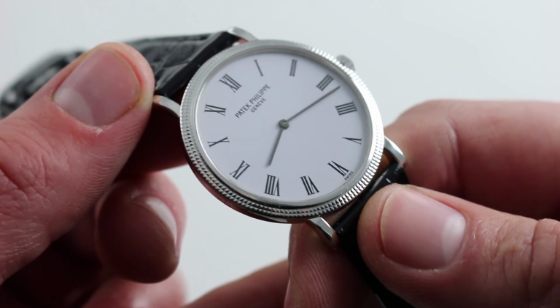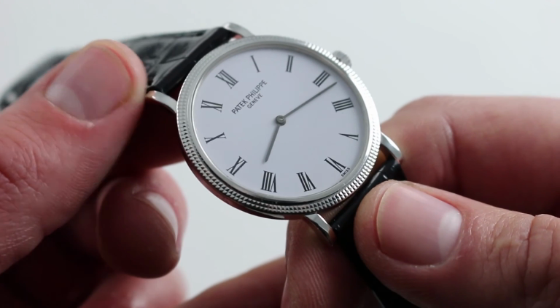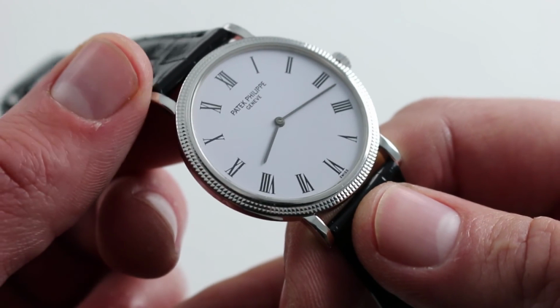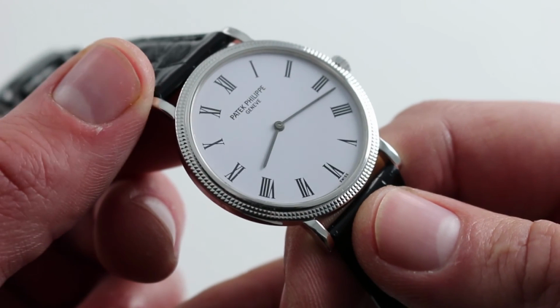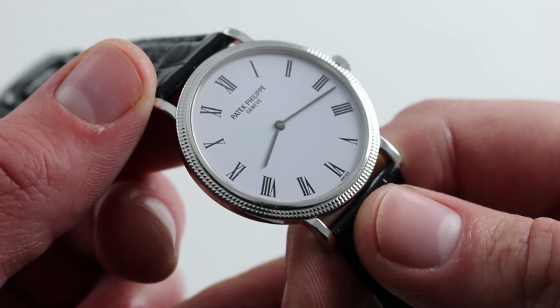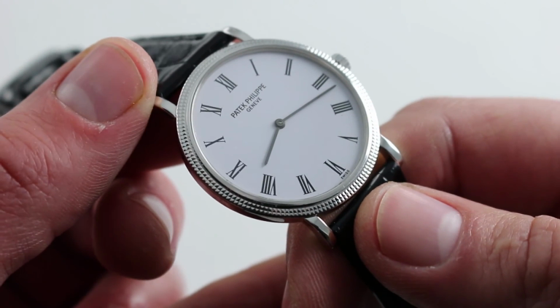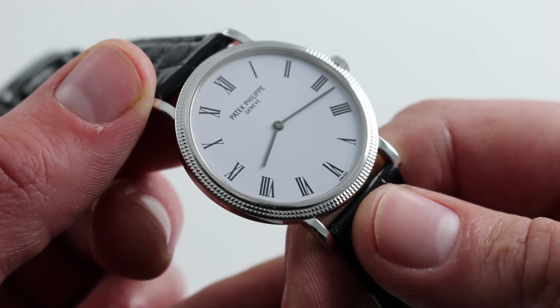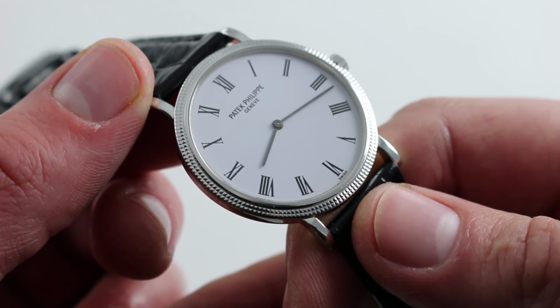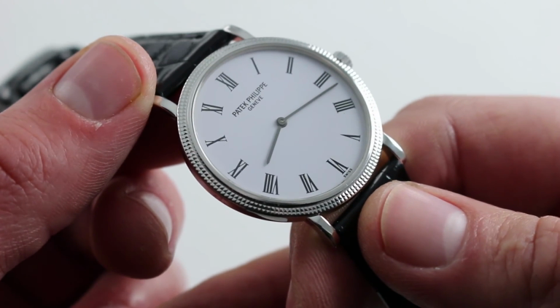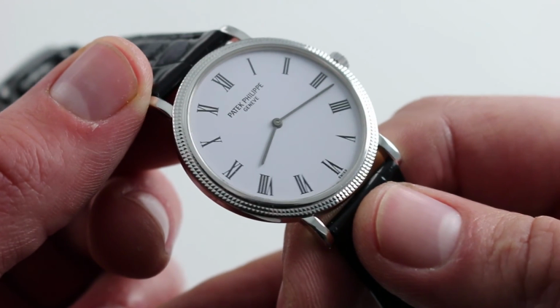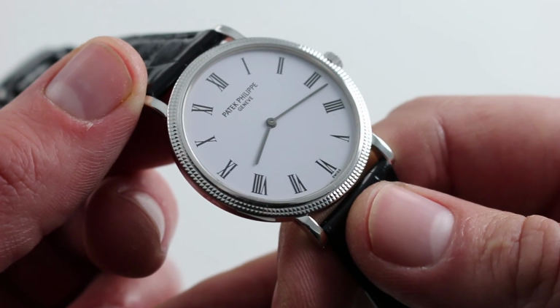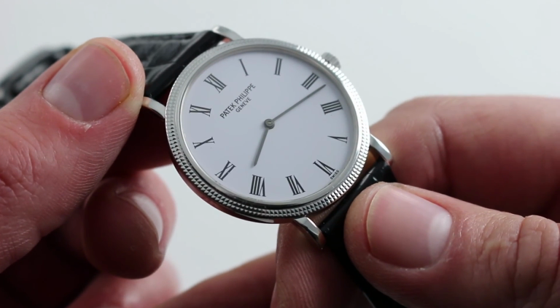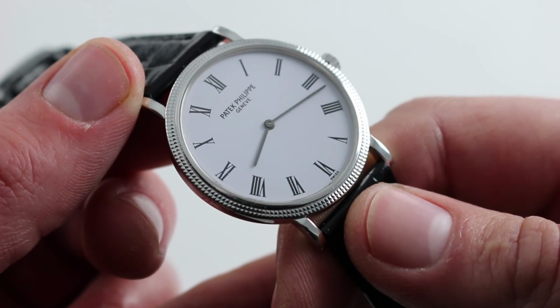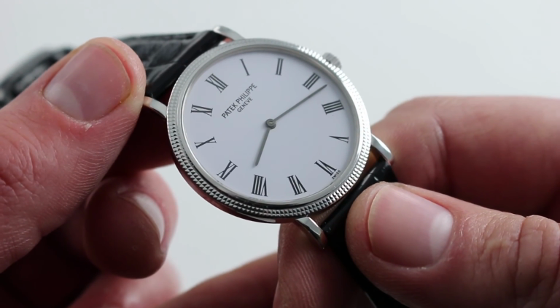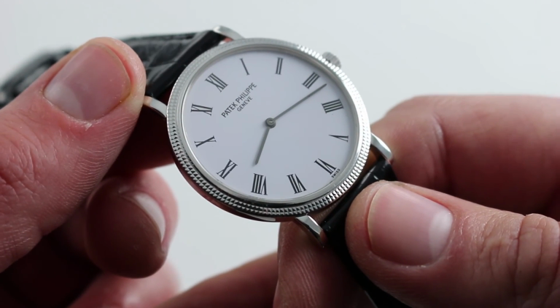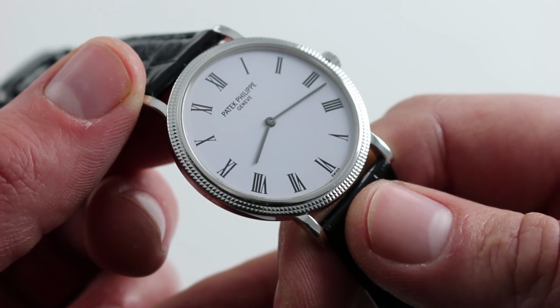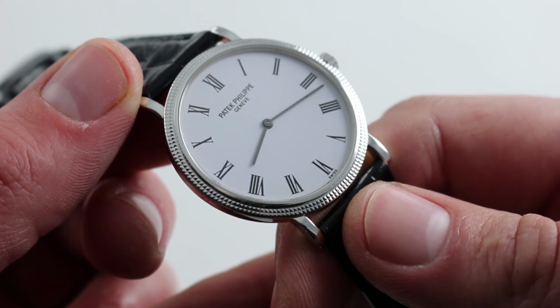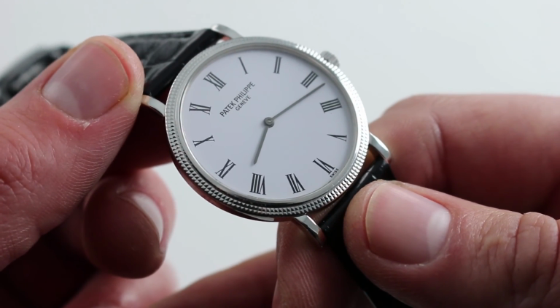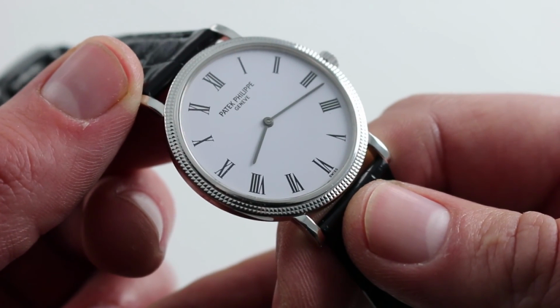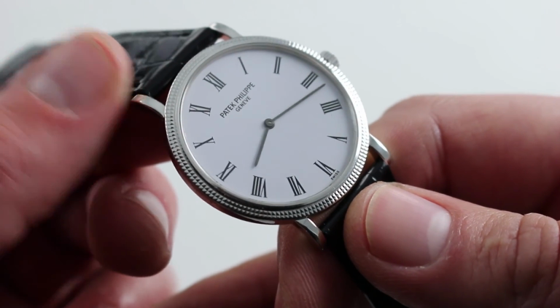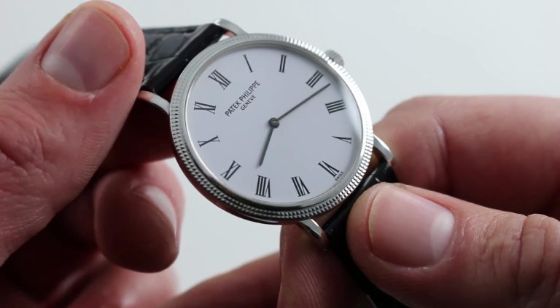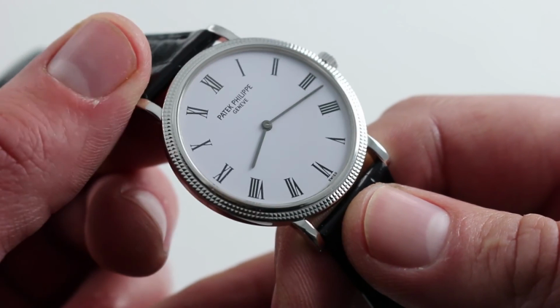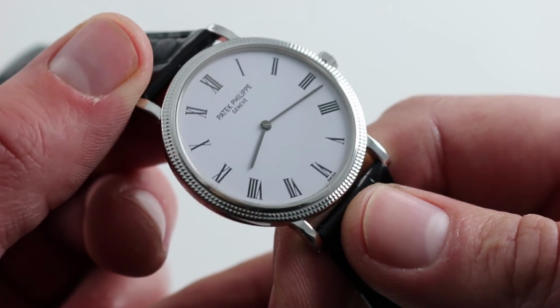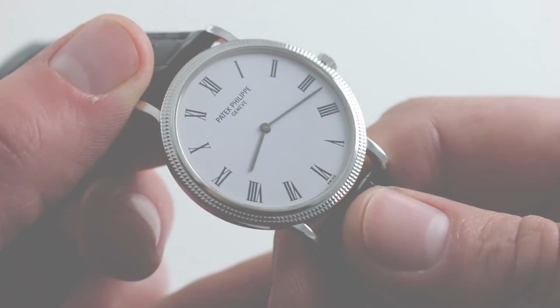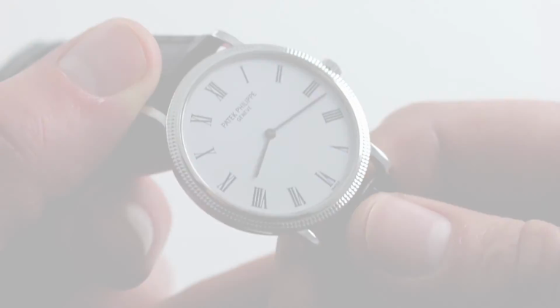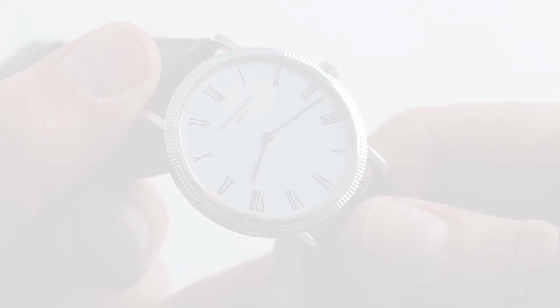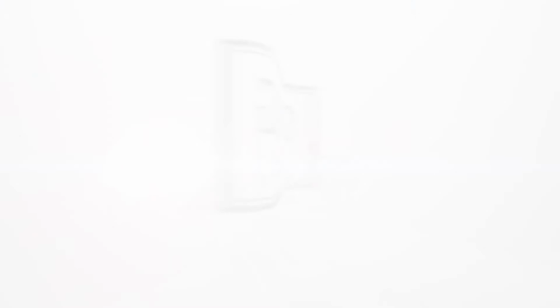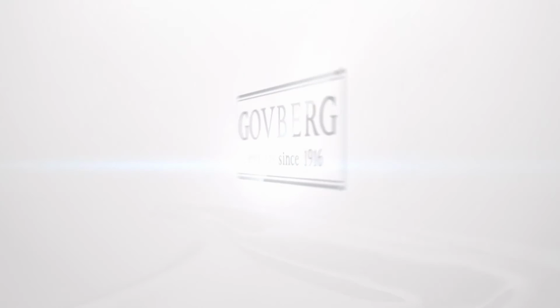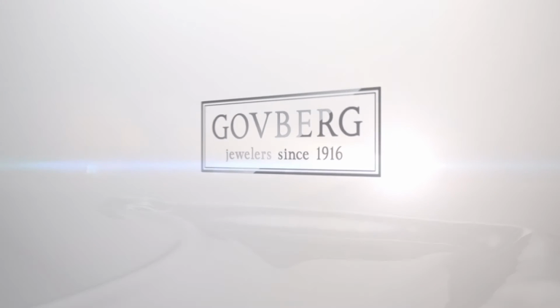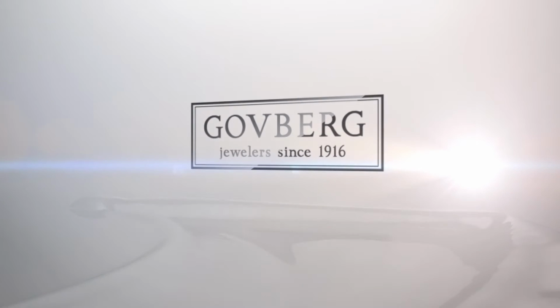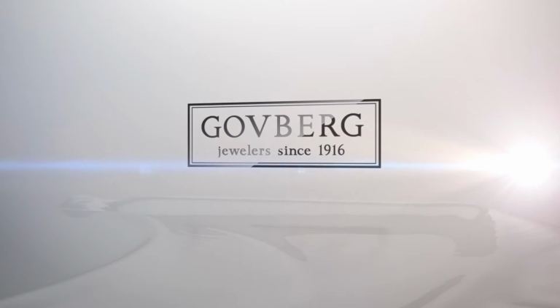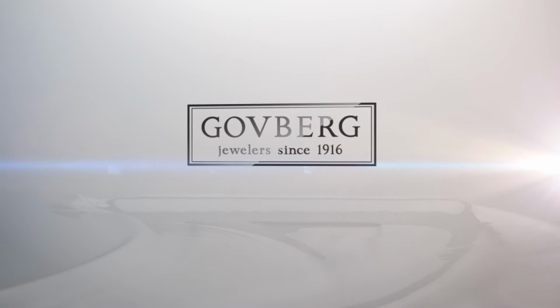You can see and purchase this Patek Philippe Calatrava 5120G in white gold on our website.